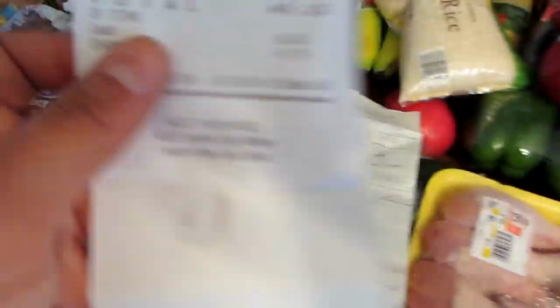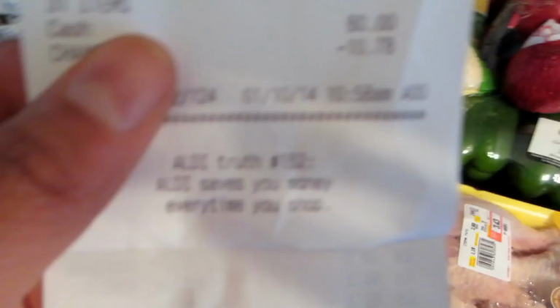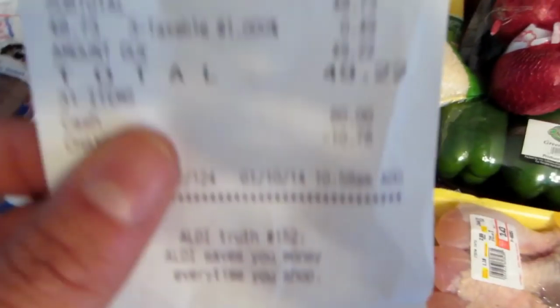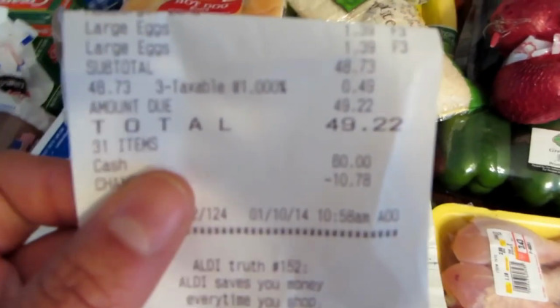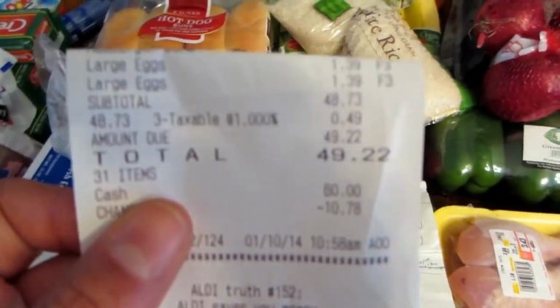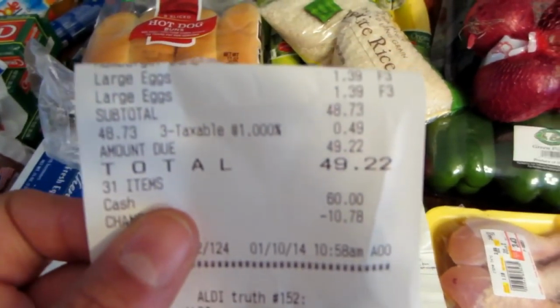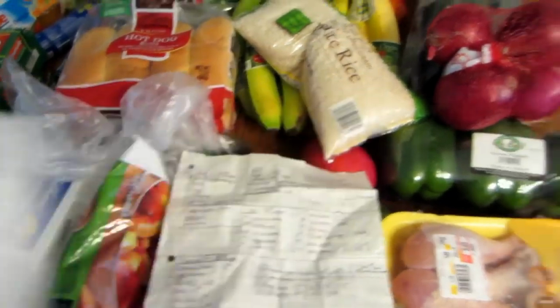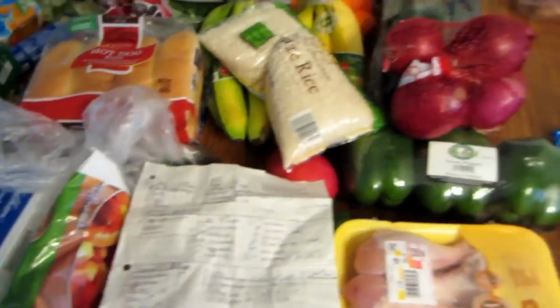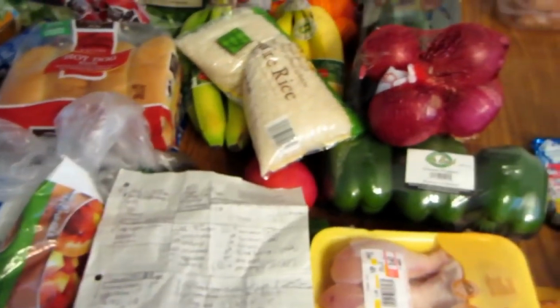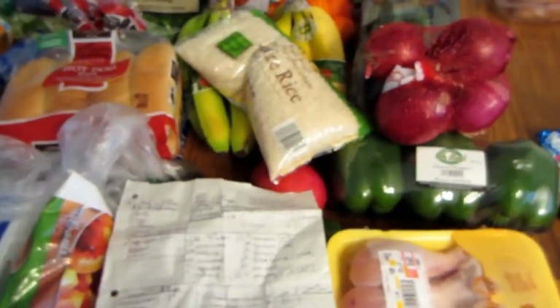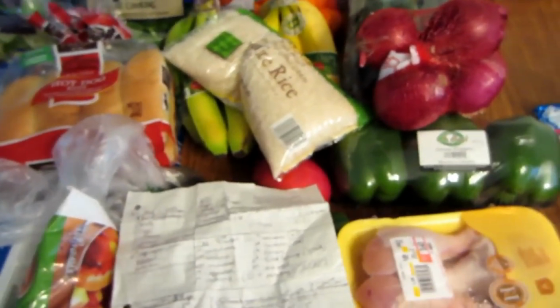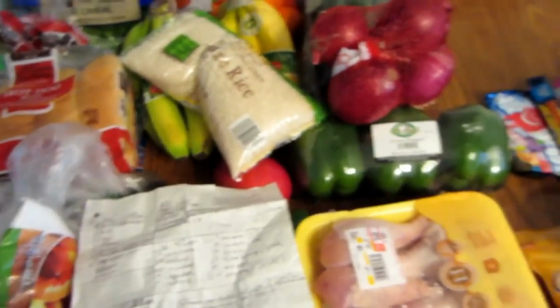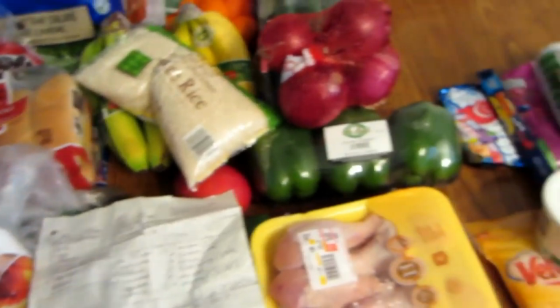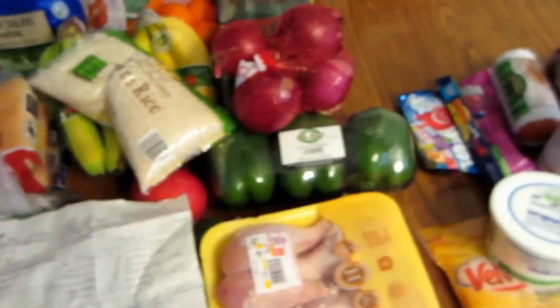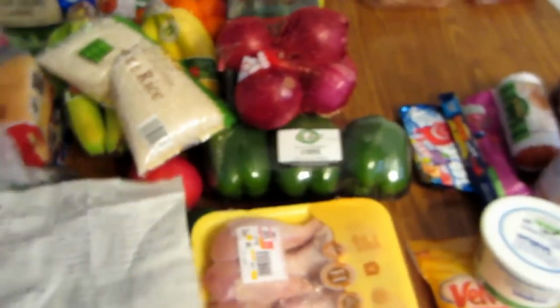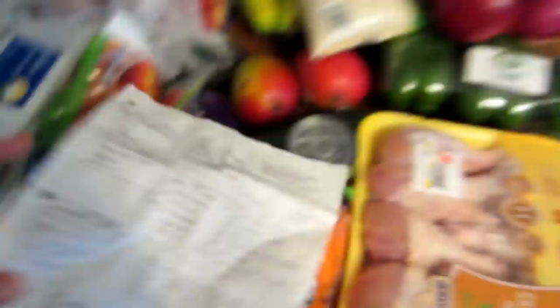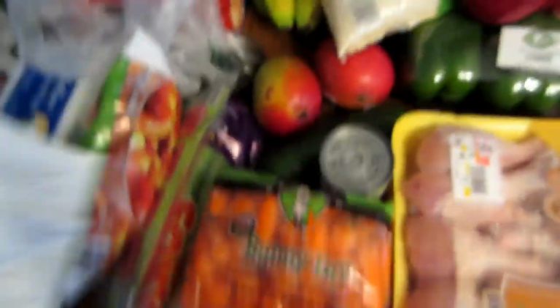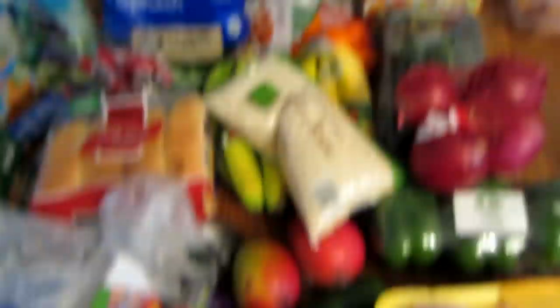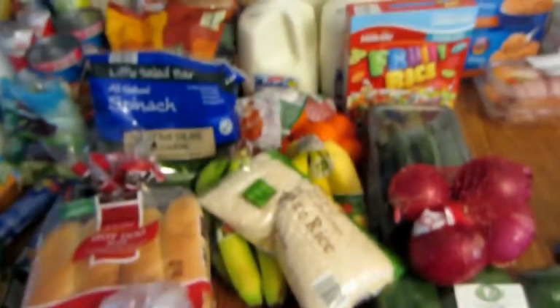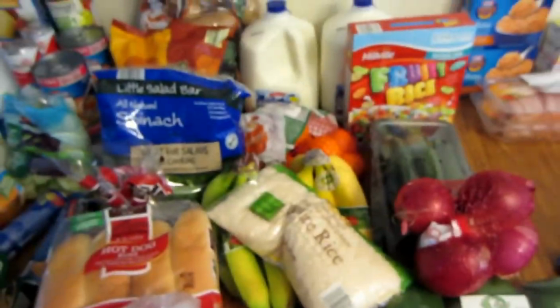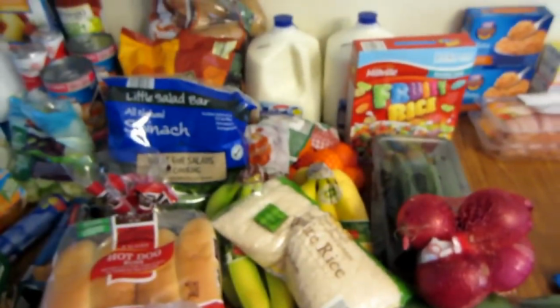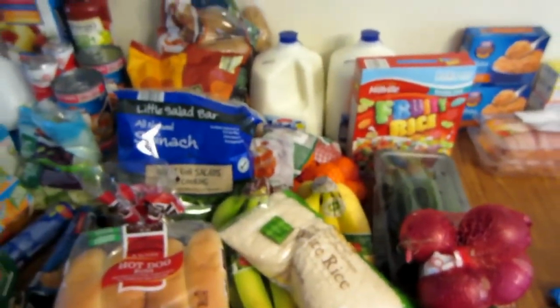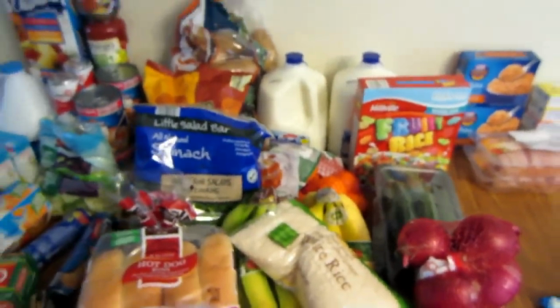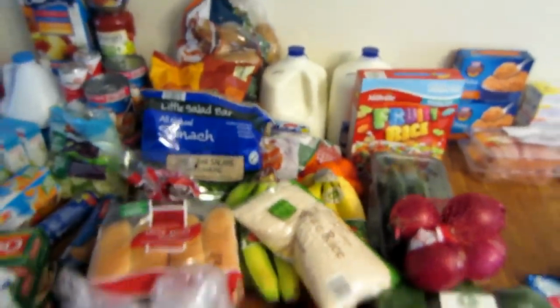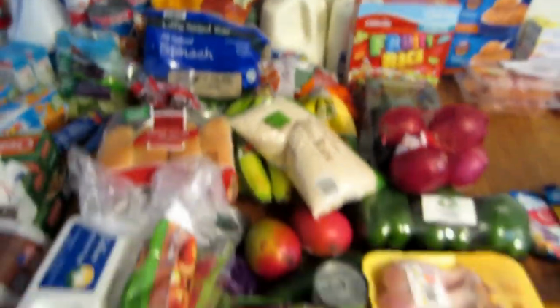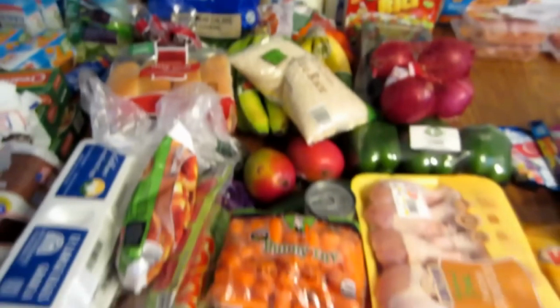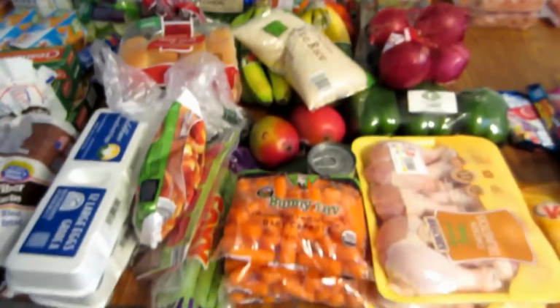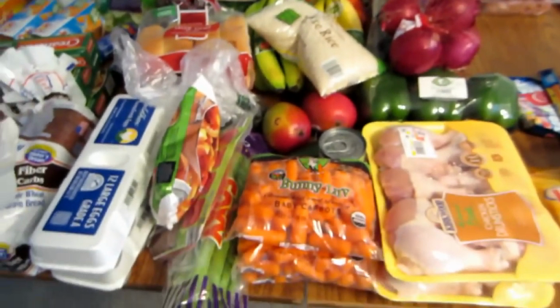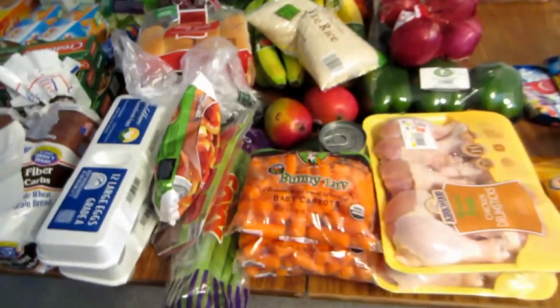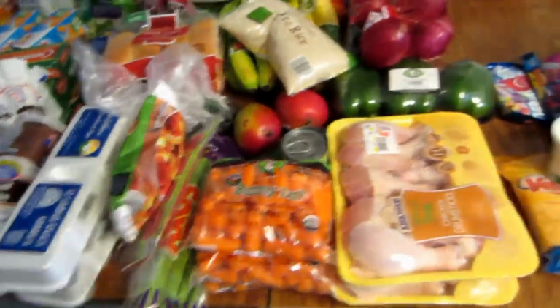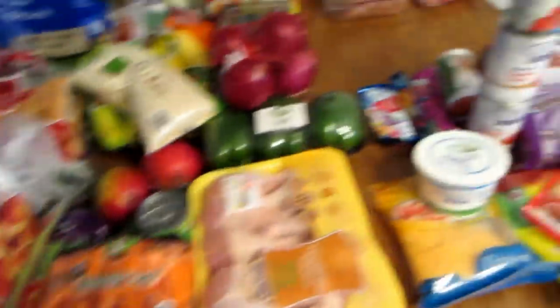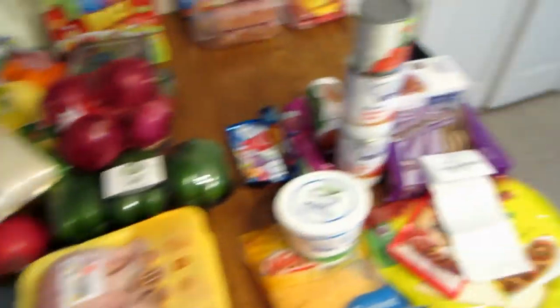Some items were $0.49. No coupons at Aldi — just their regular great deals.